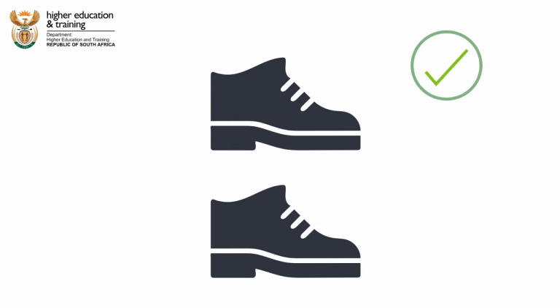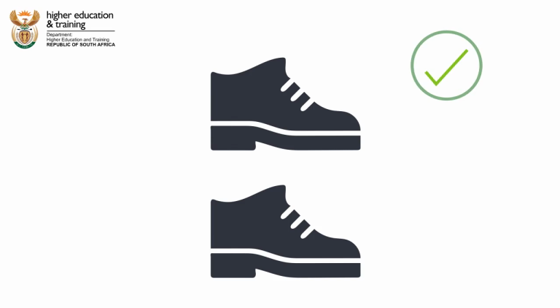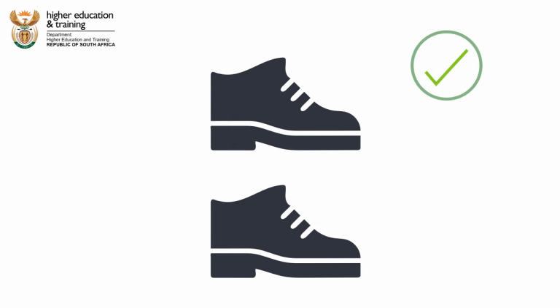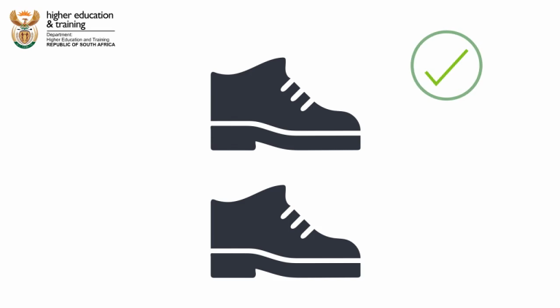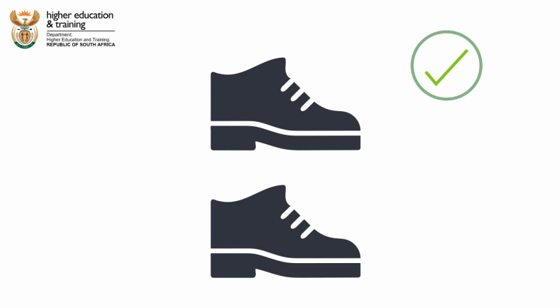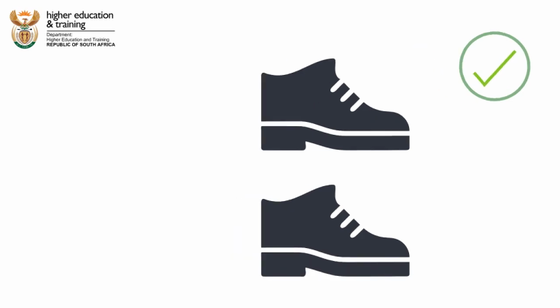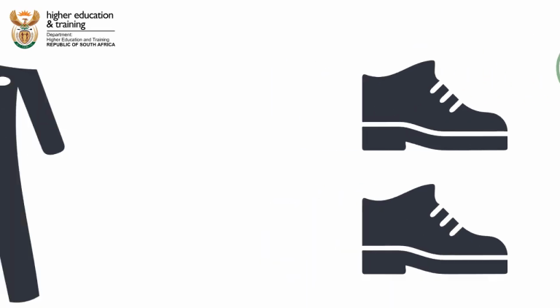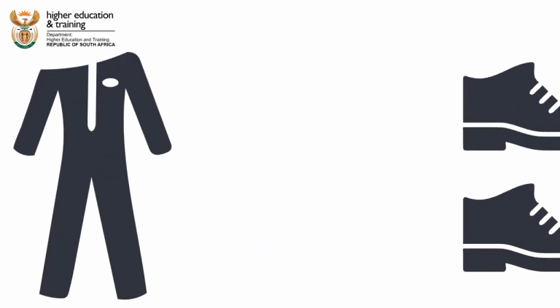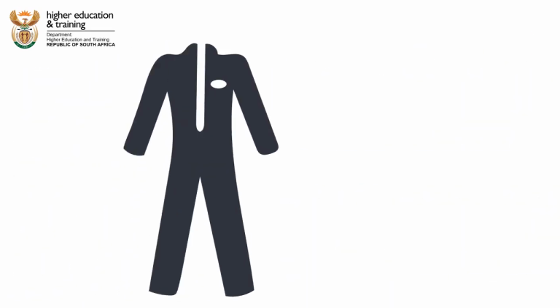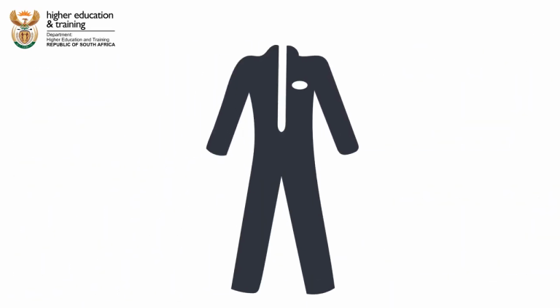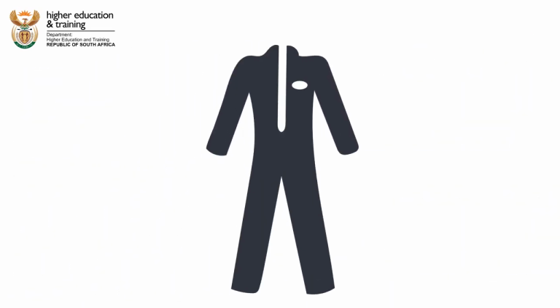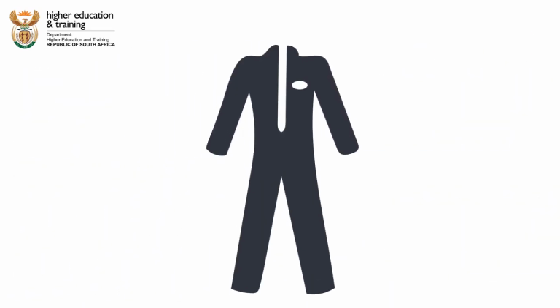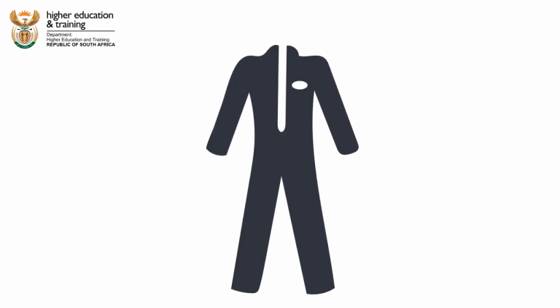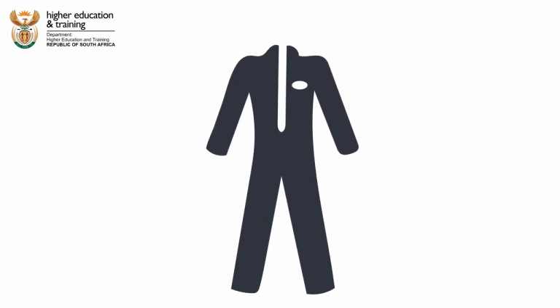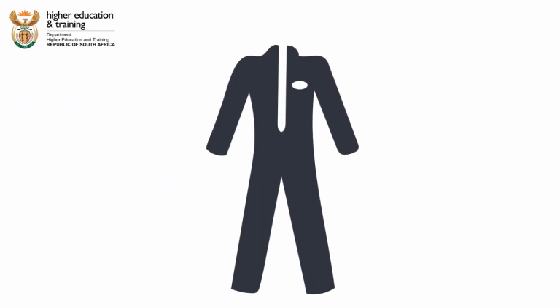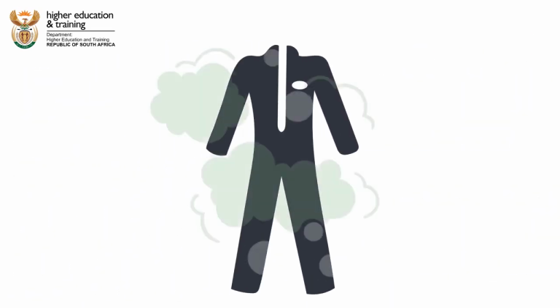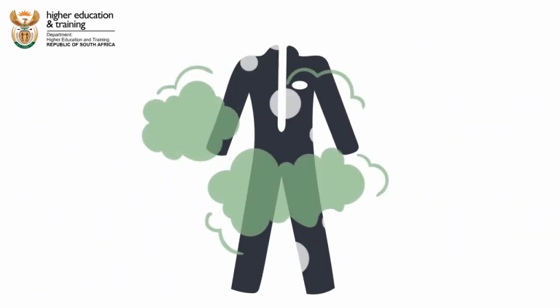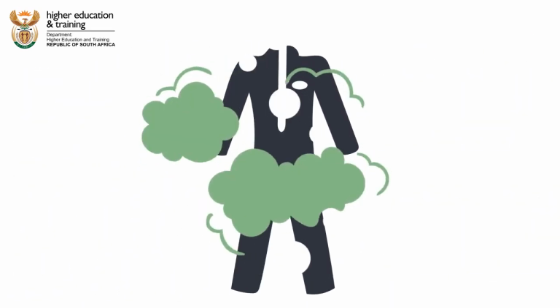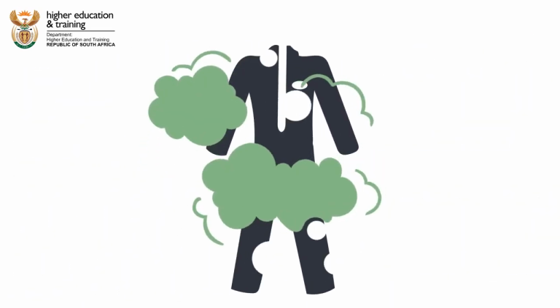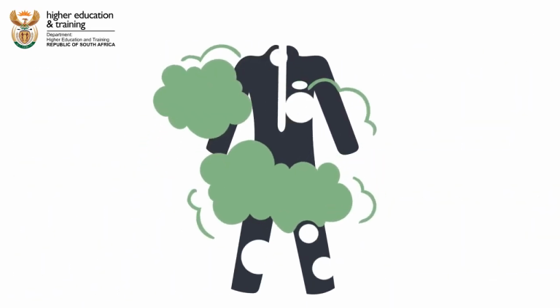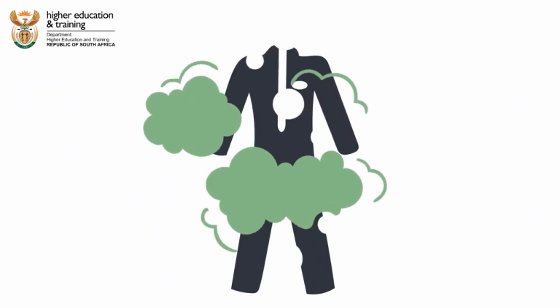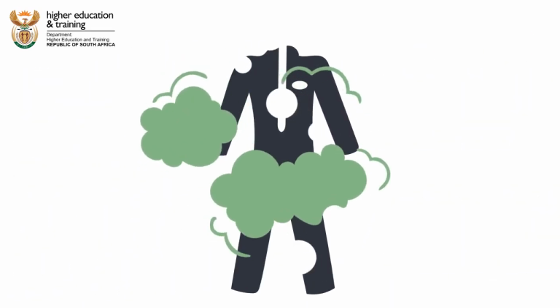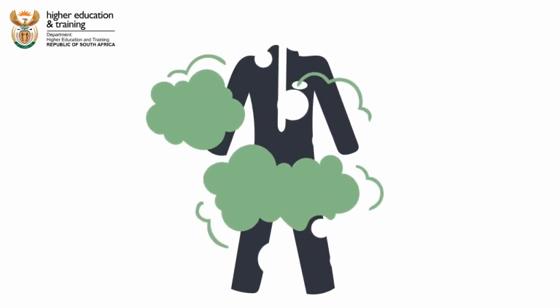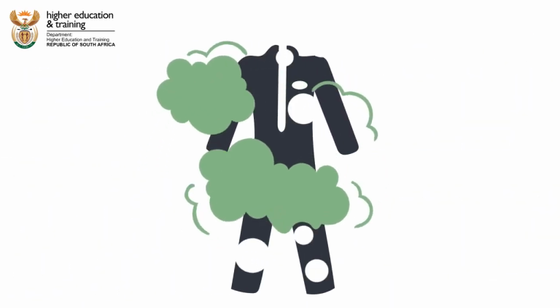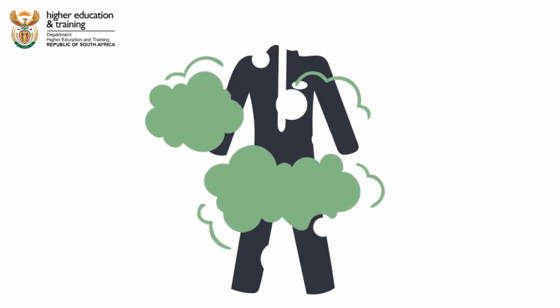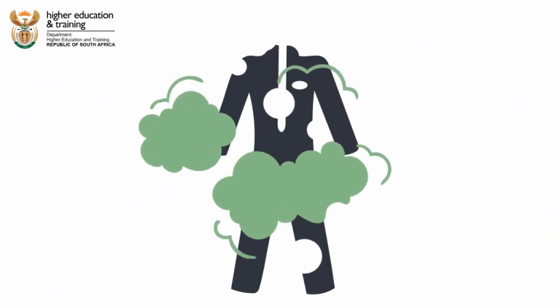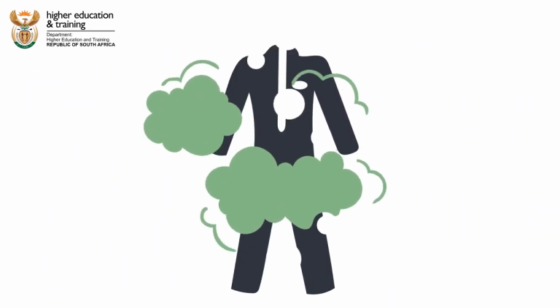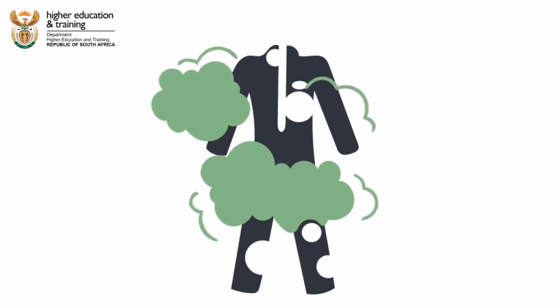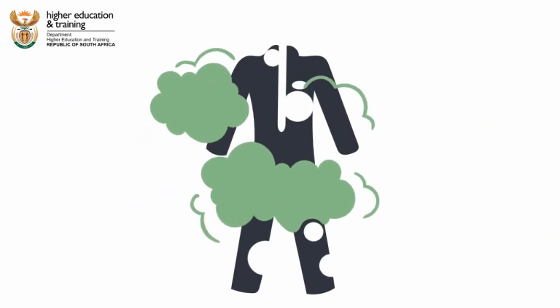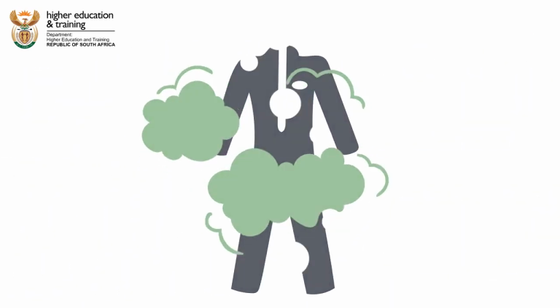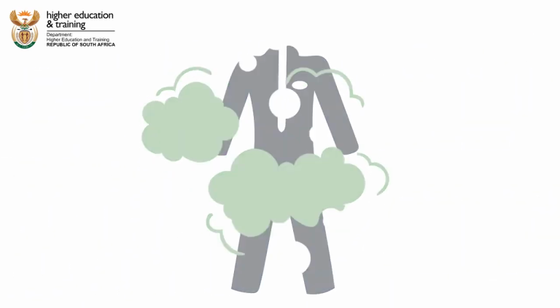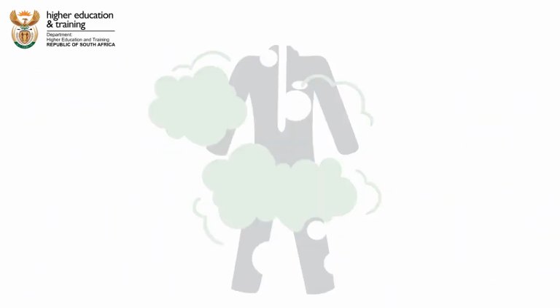She takes her overalls home because they need to be washed regularly.